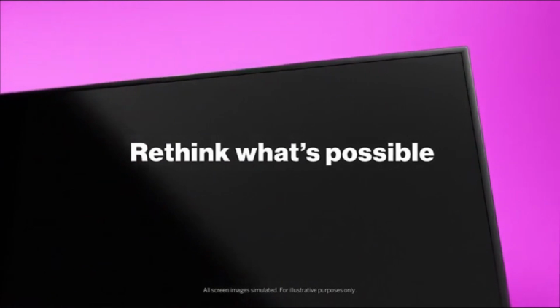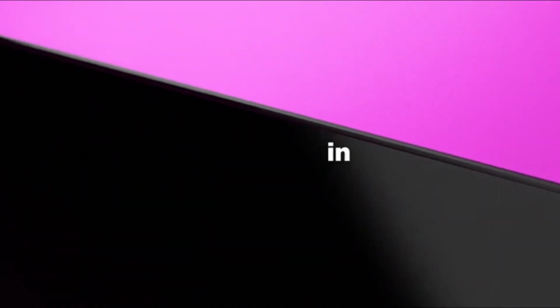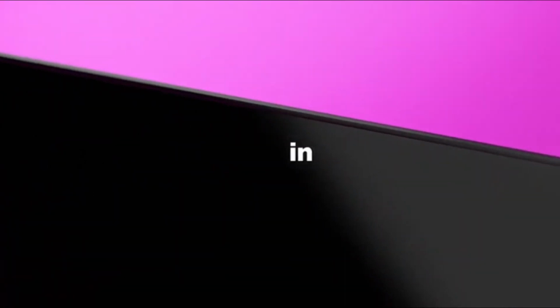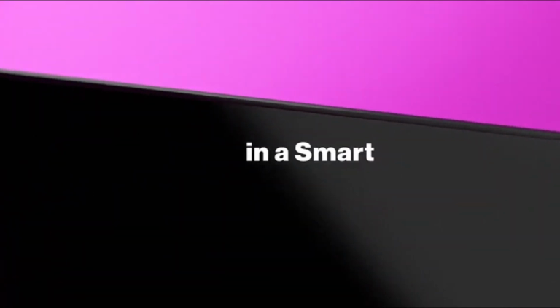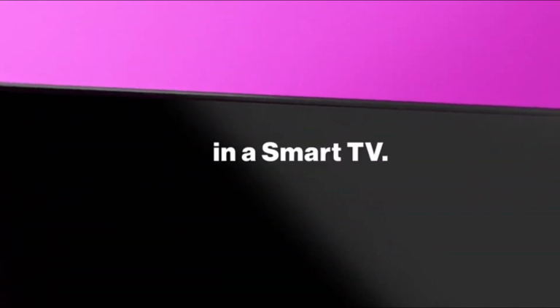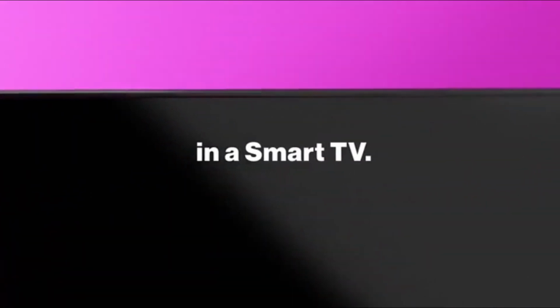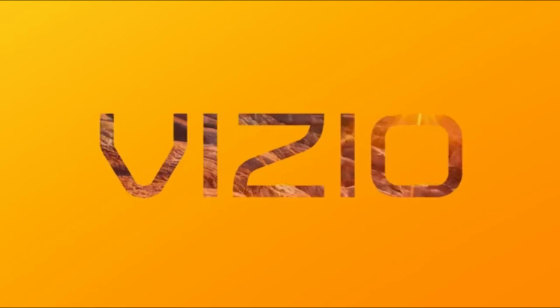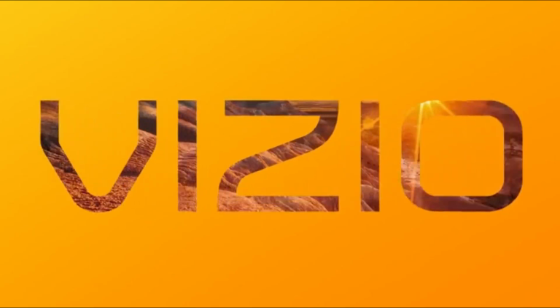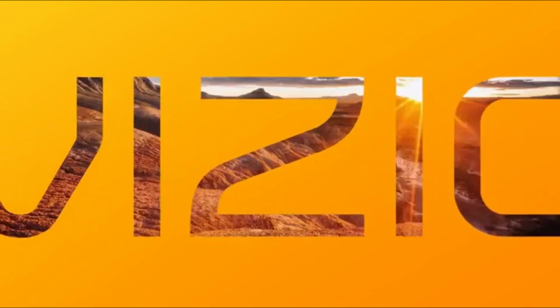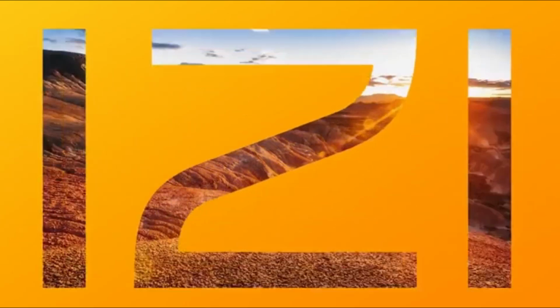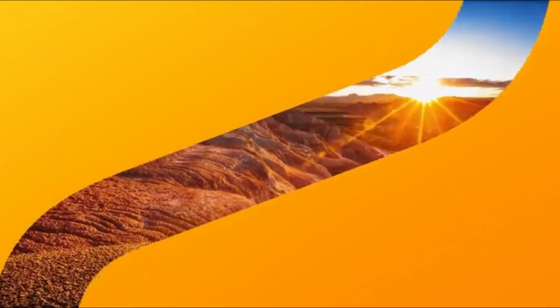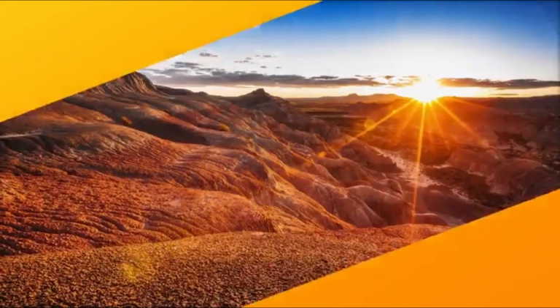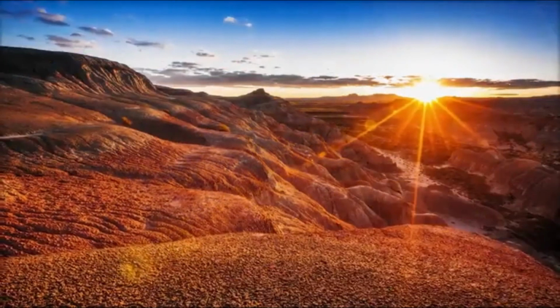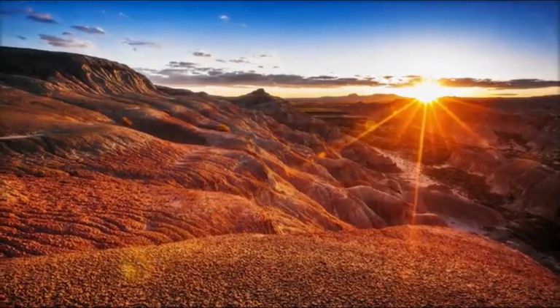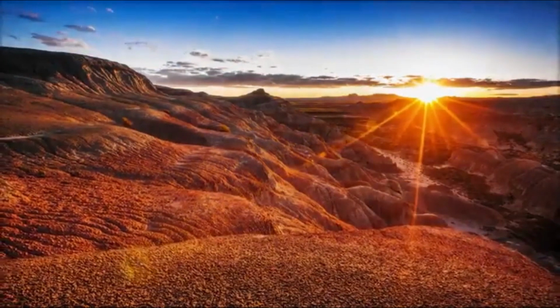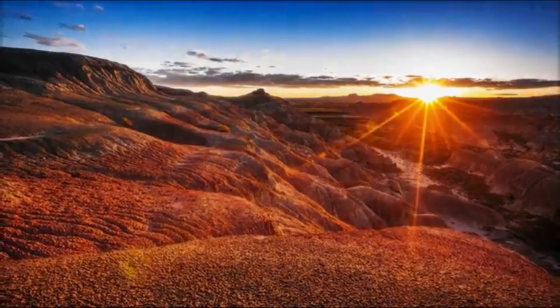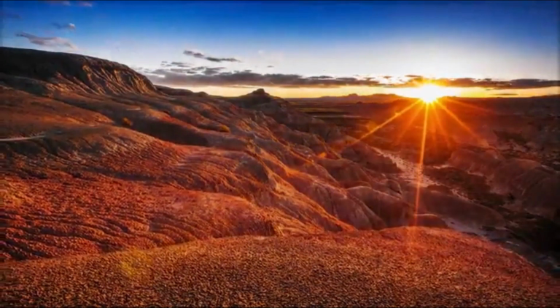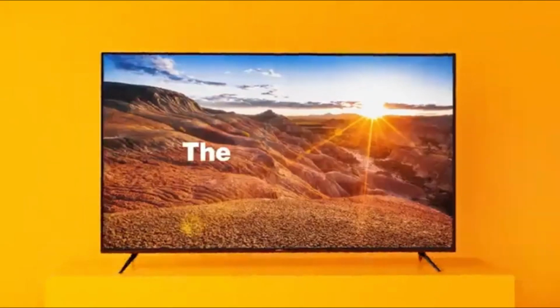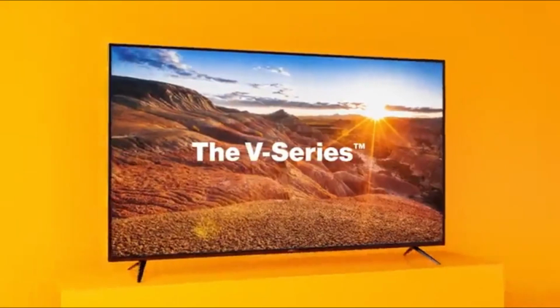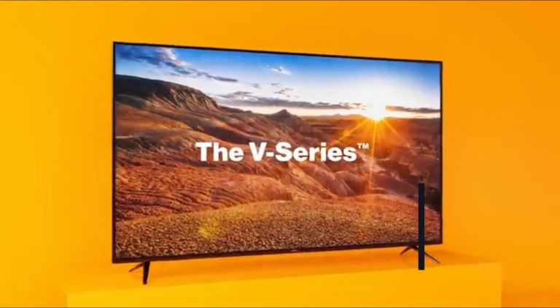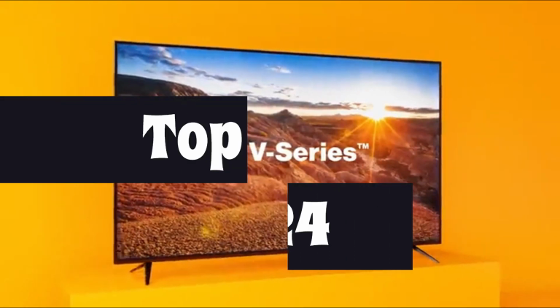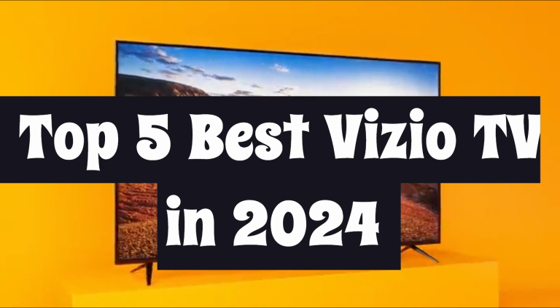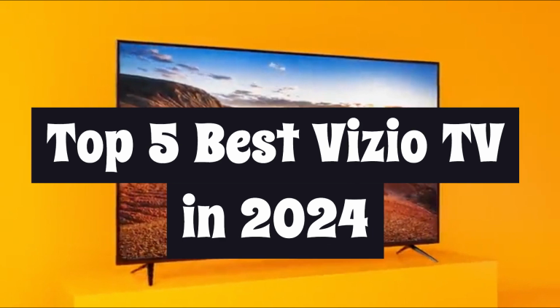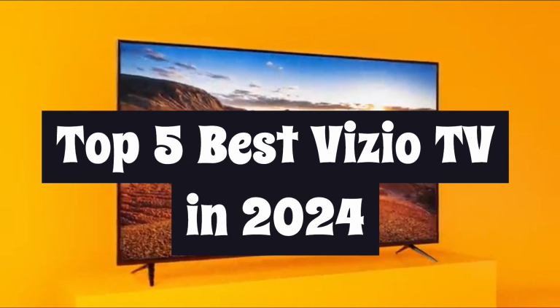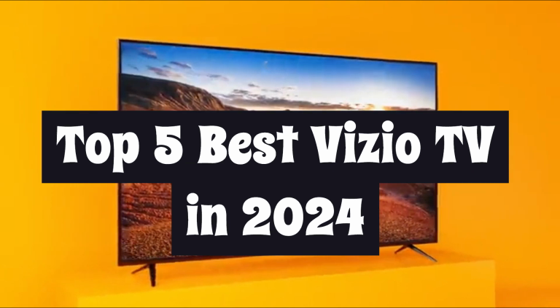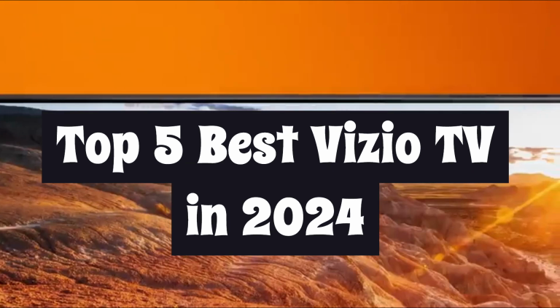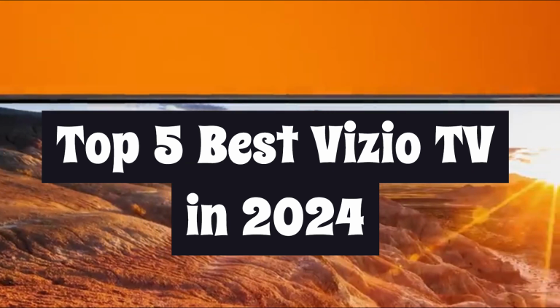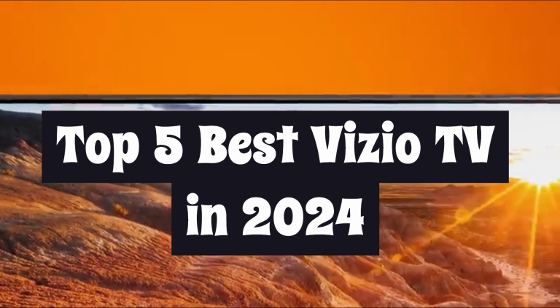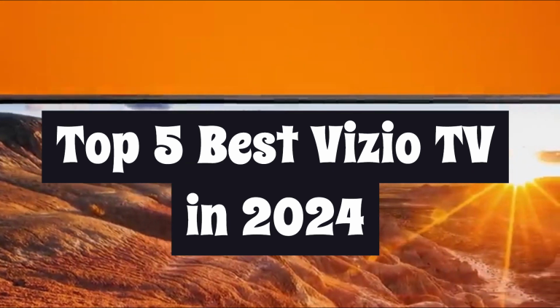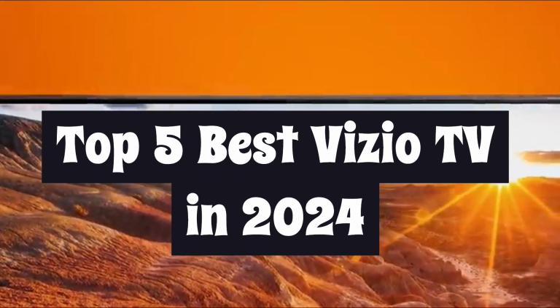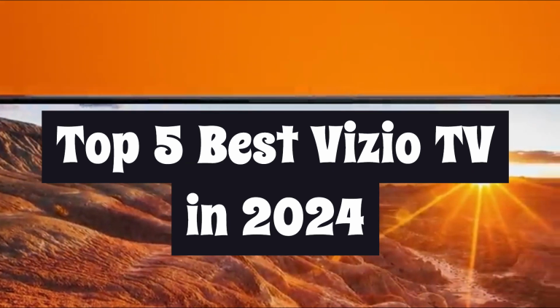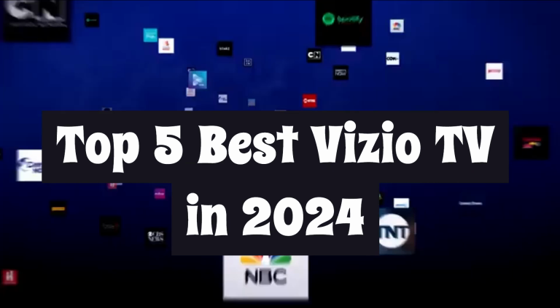Welcome to Quick Picks Pro. Today, we're diving into the world of home entertainment to bring you the top 5 best Vizio TVs in 2024.